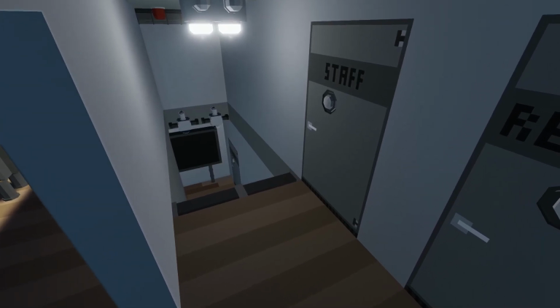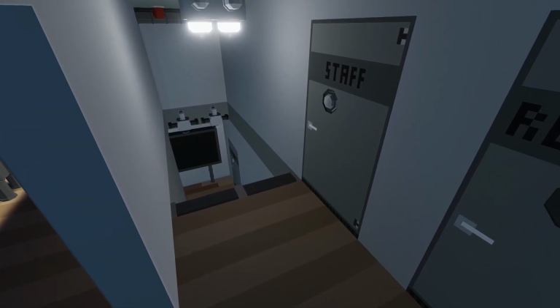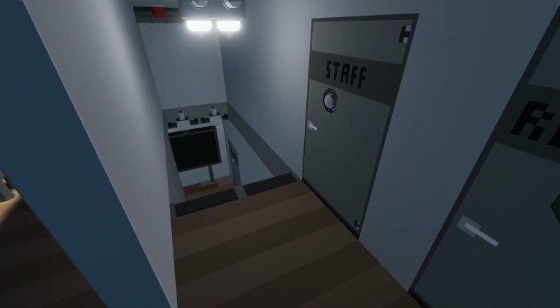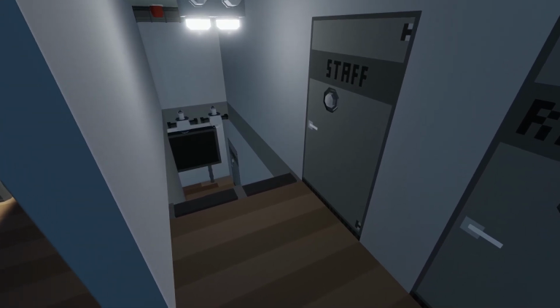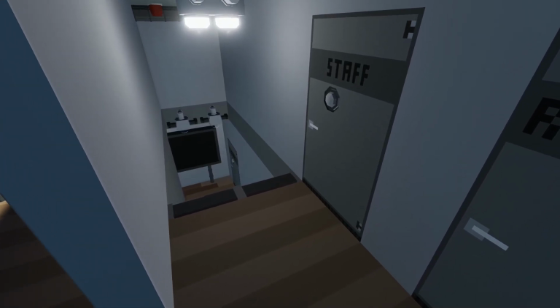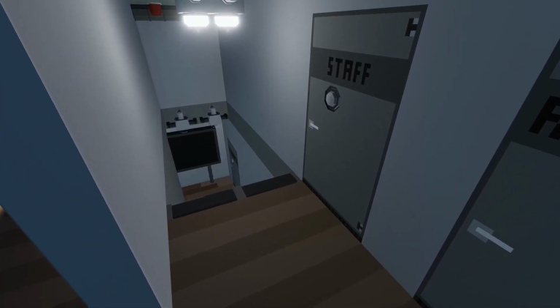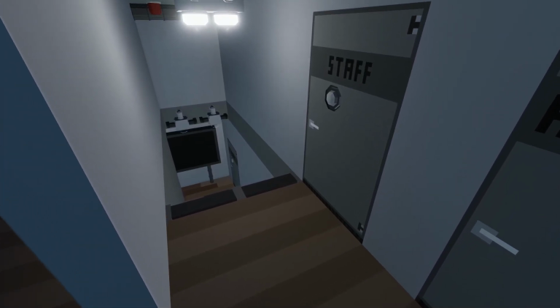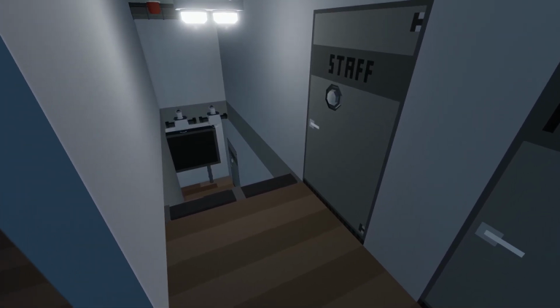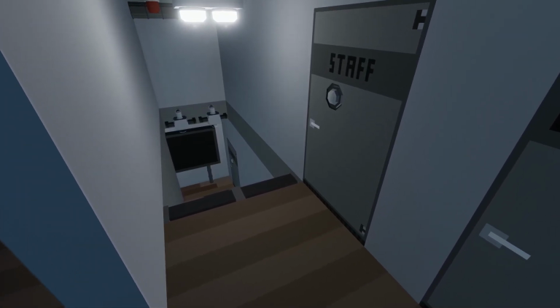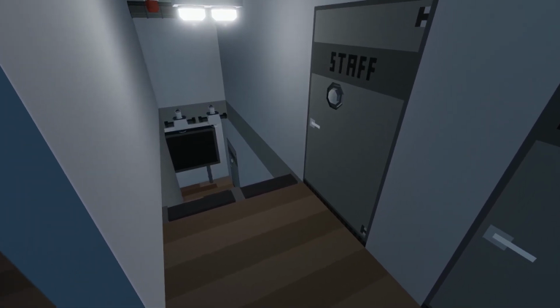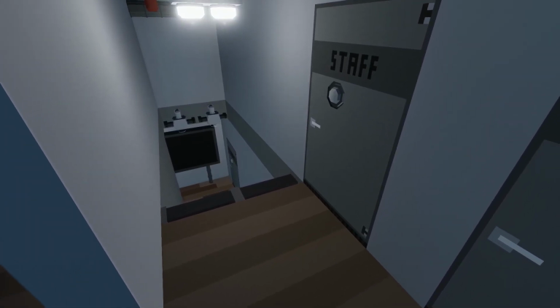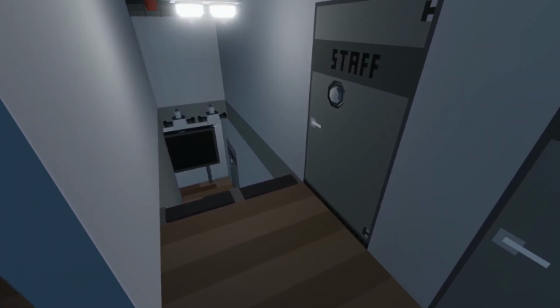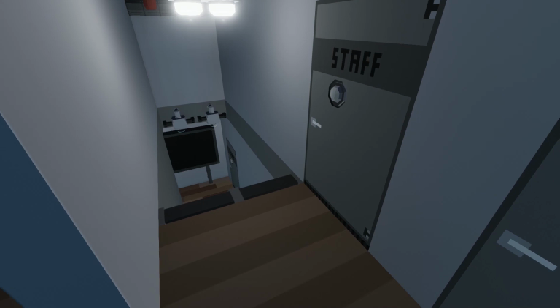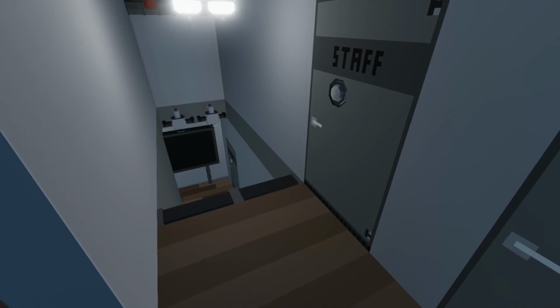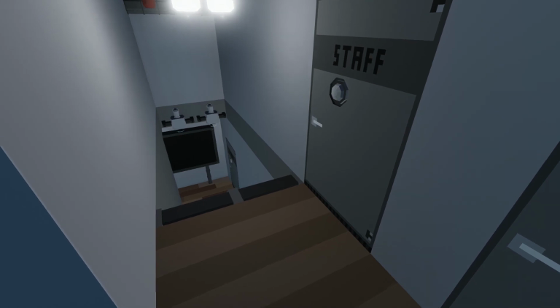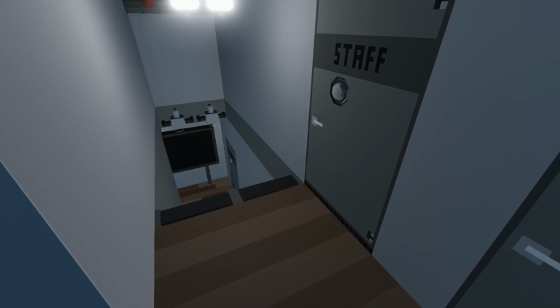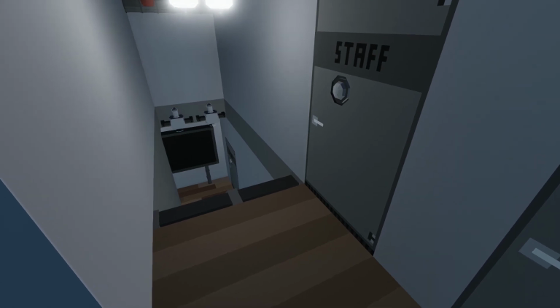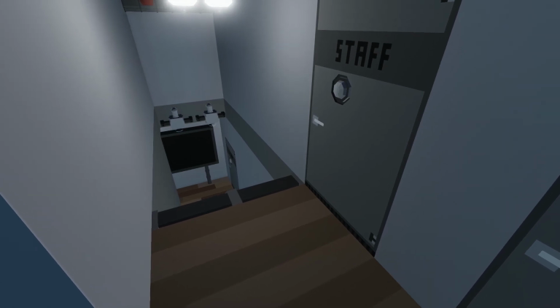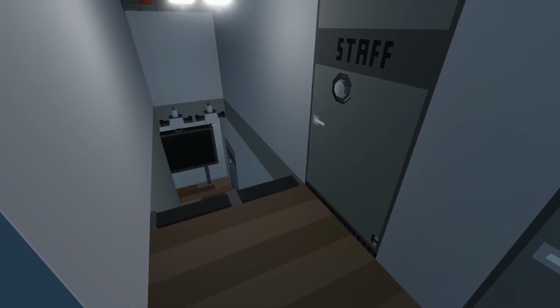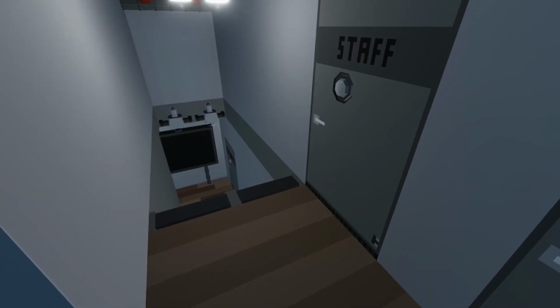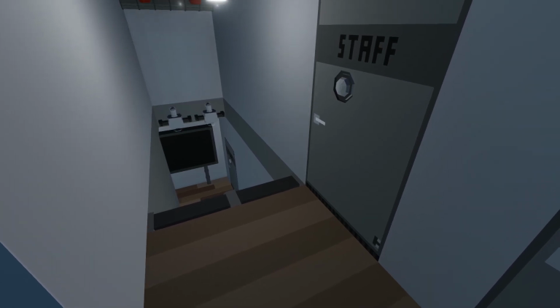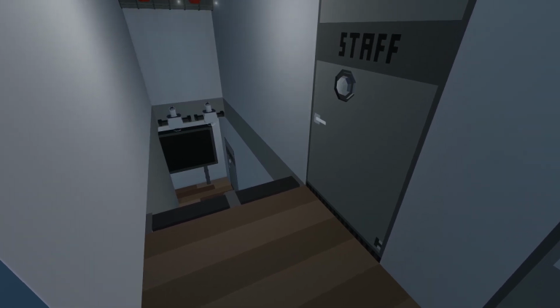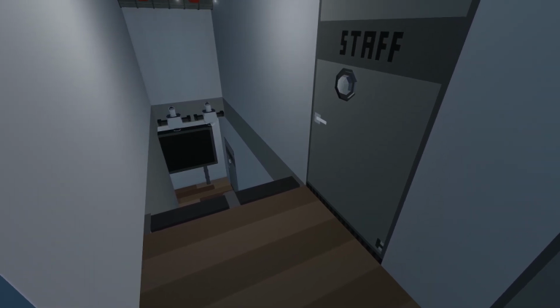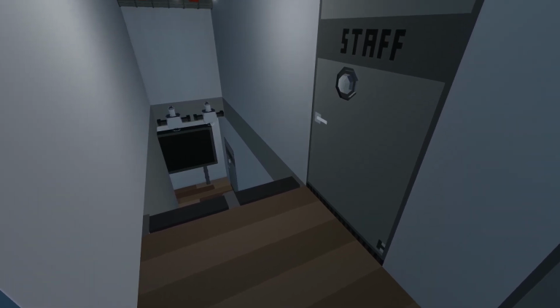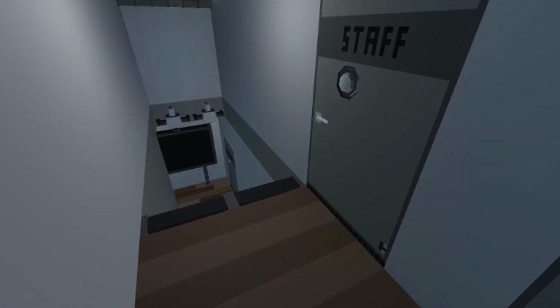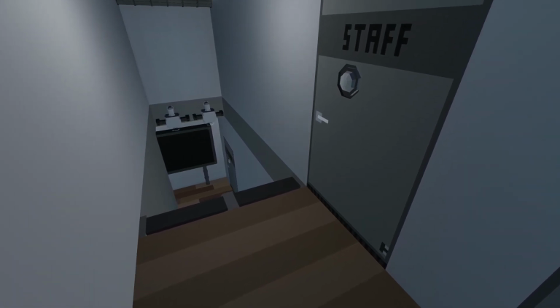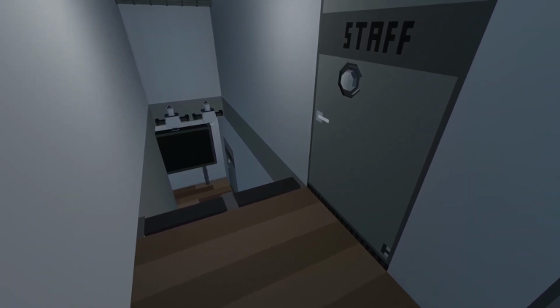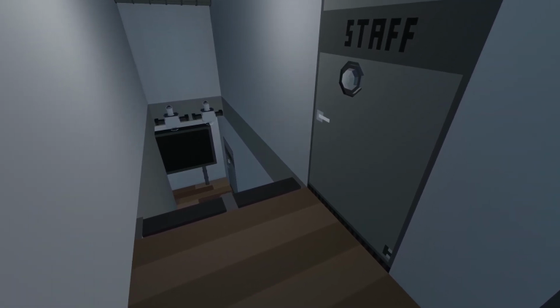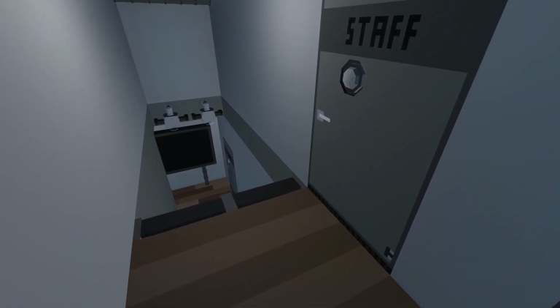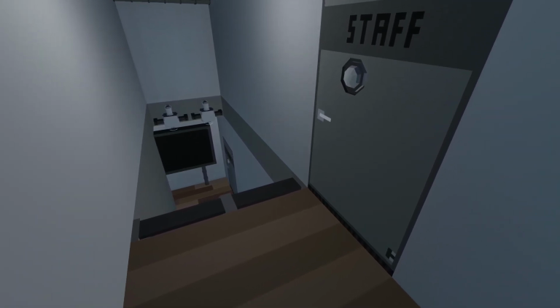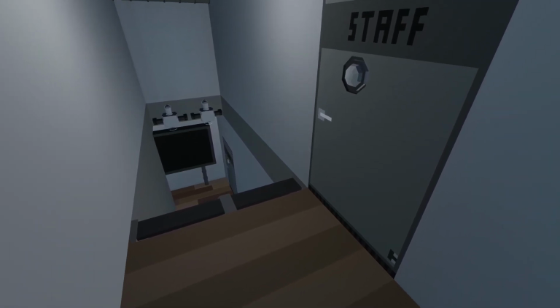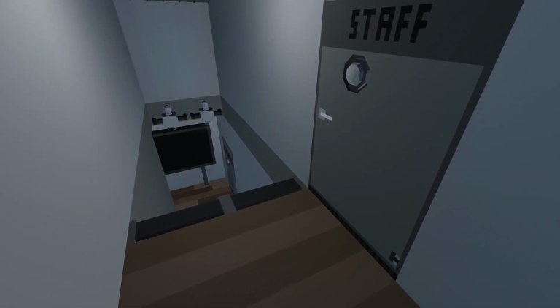This building also features a few staff-only rooms including access to the garage and a bathroom, as well as a patio on the second floor.